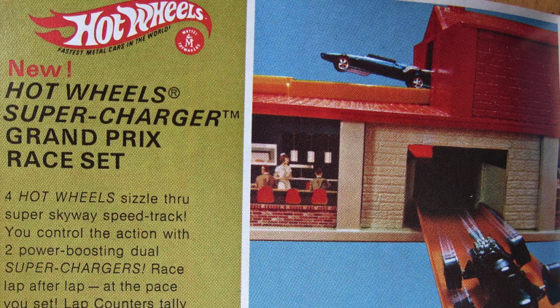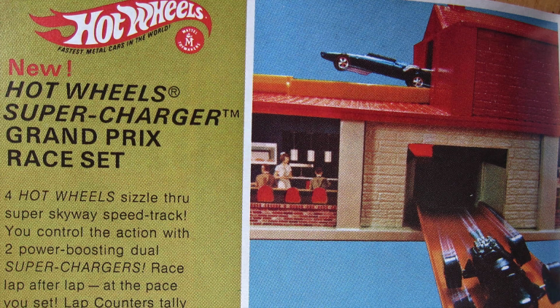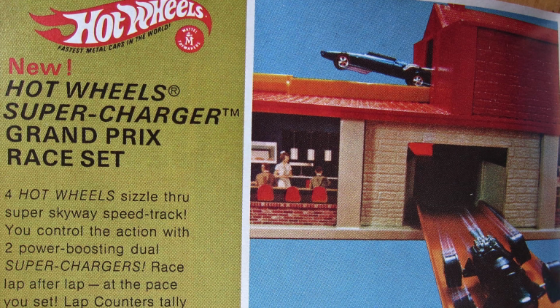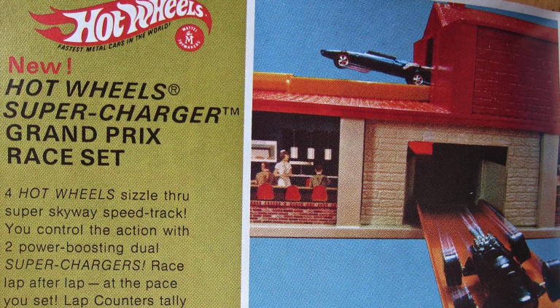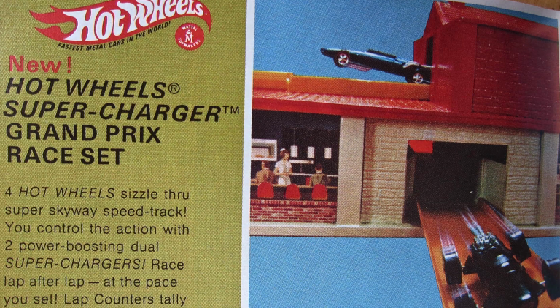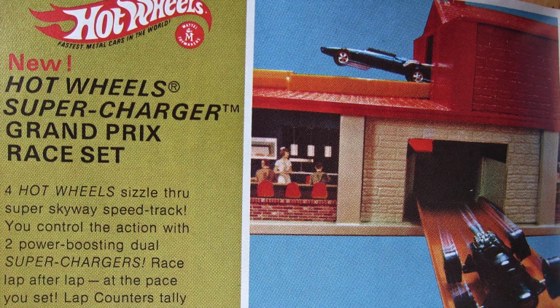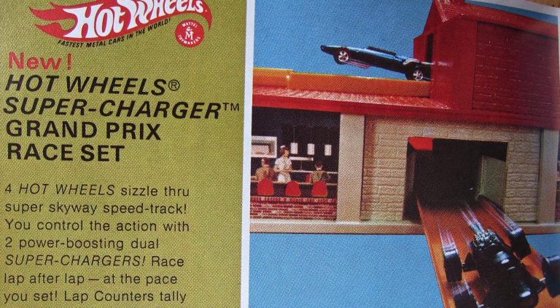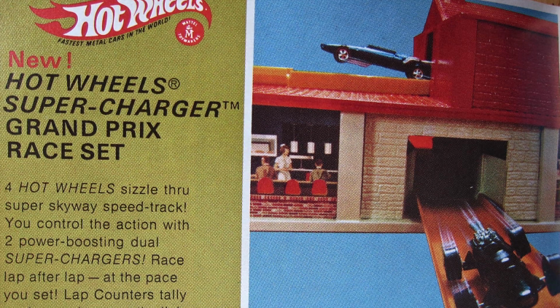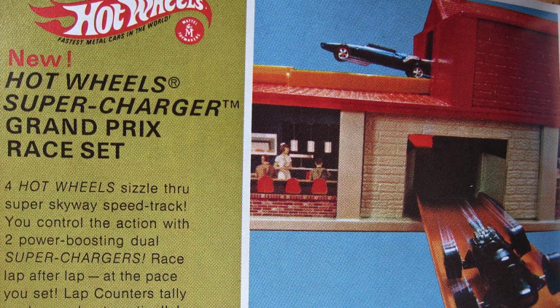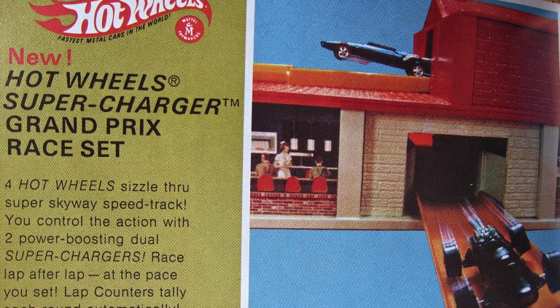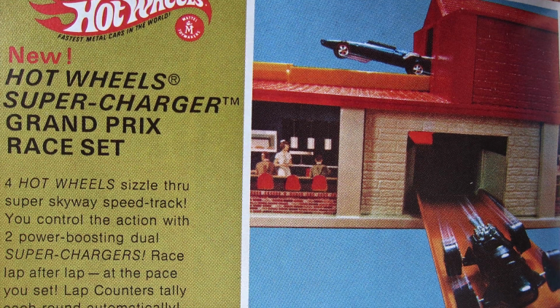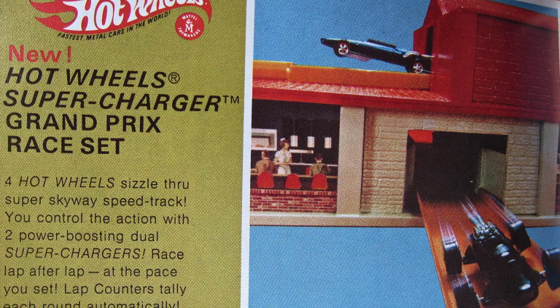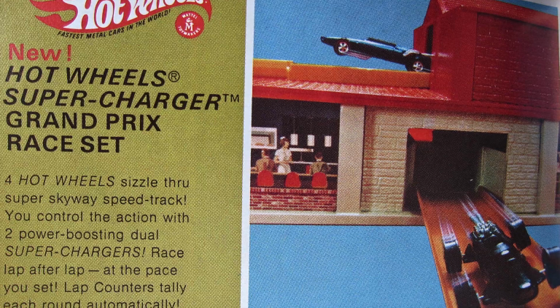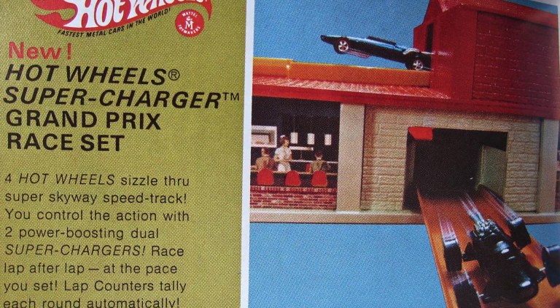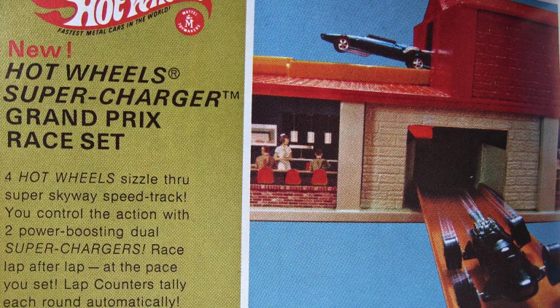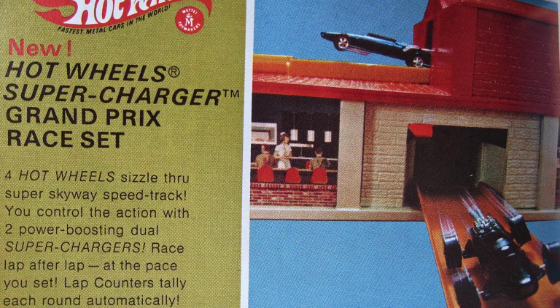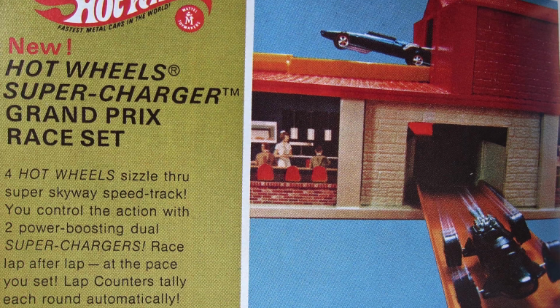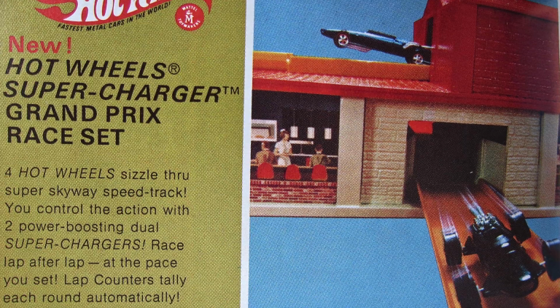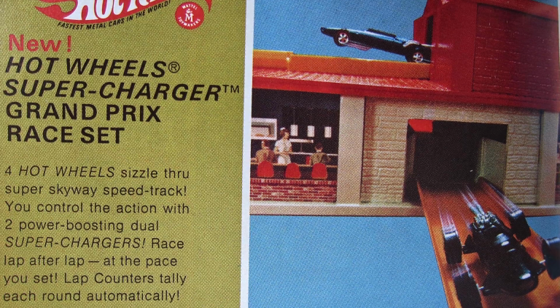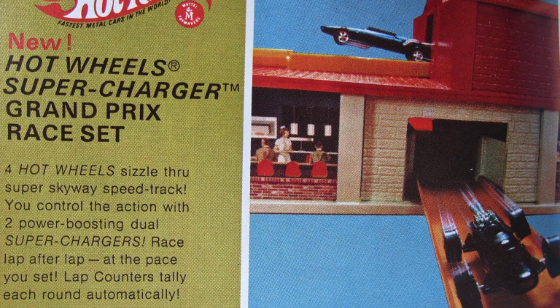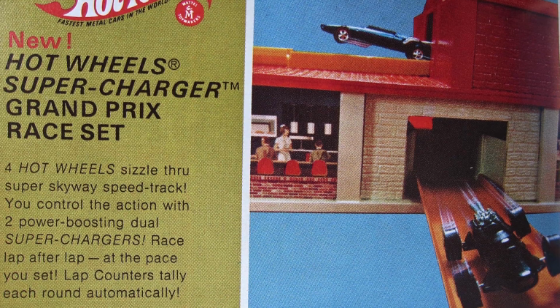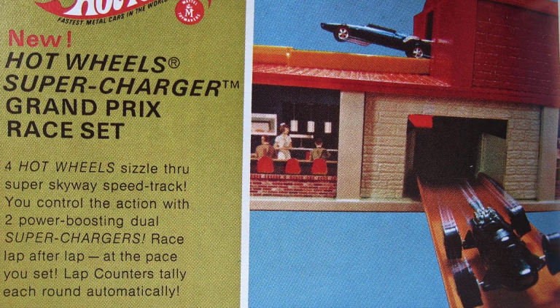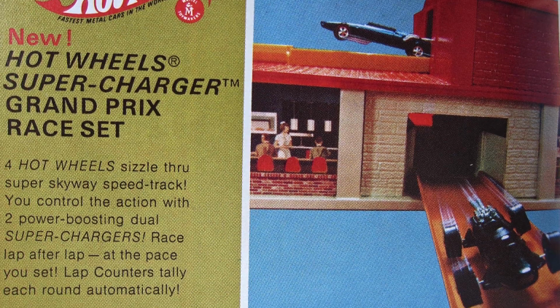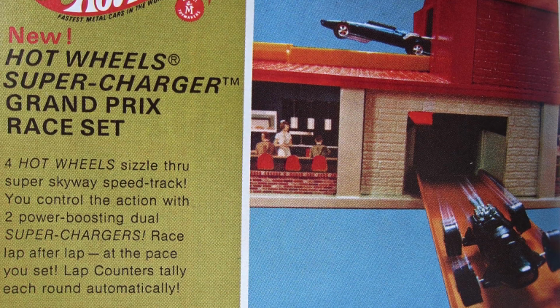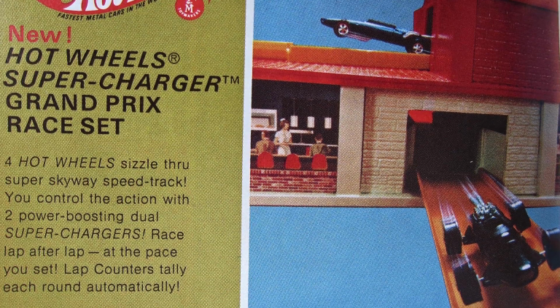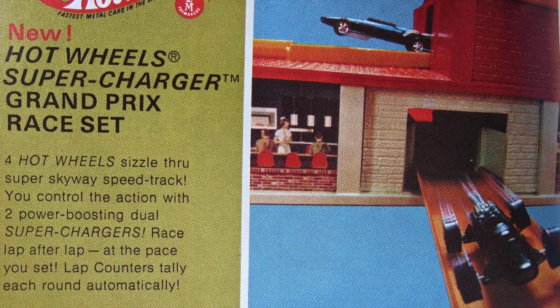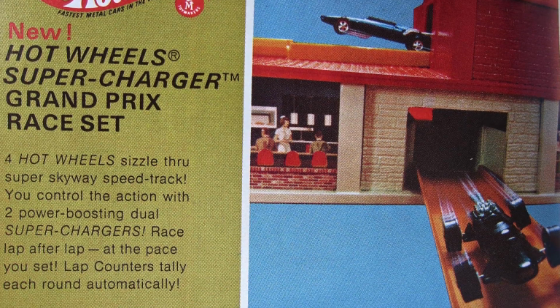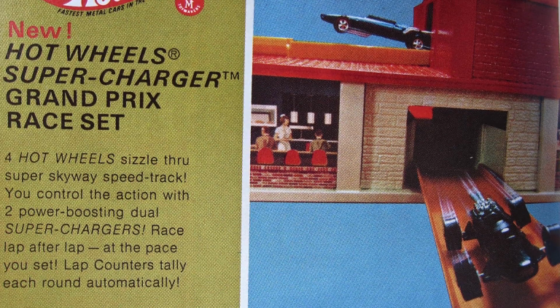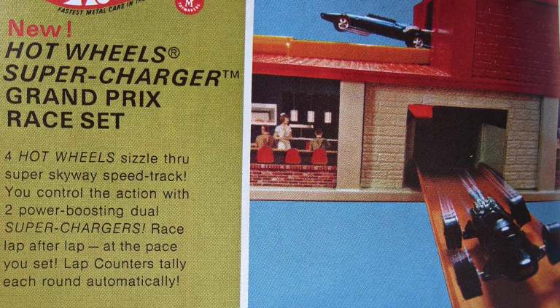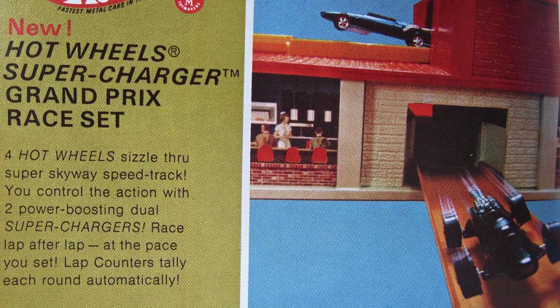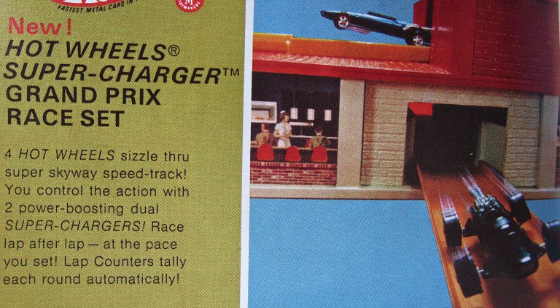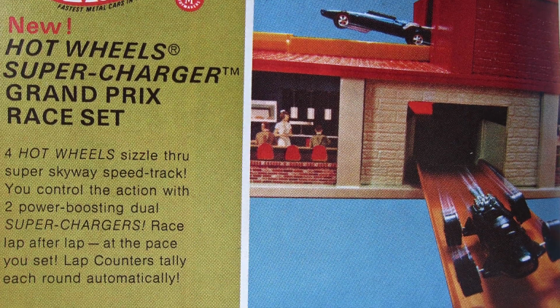Hi, welcome to Redline Race Day. Today, the Hot Wheels Supercharger Grand Prix Race Set.